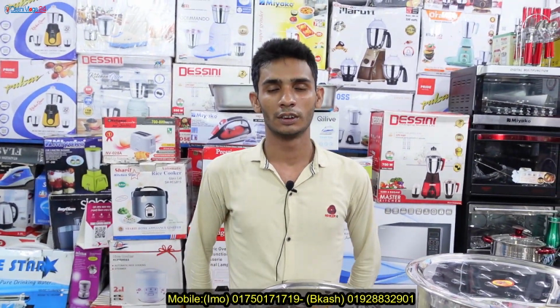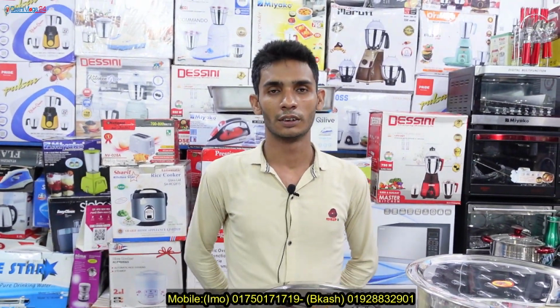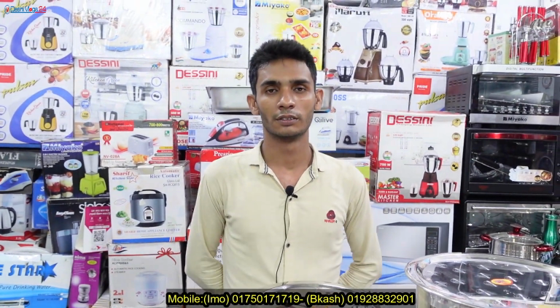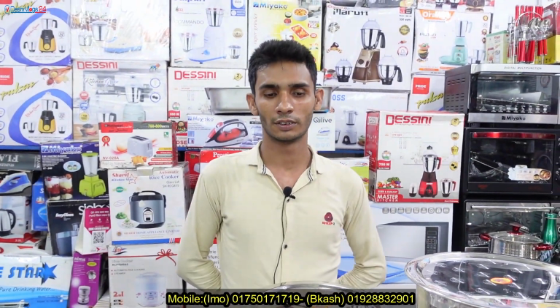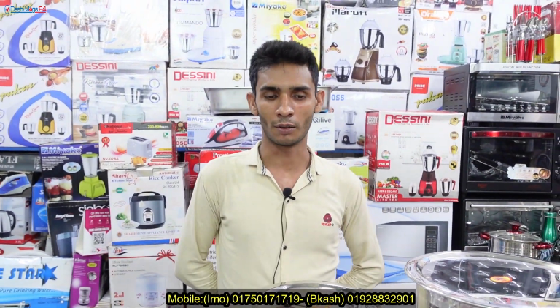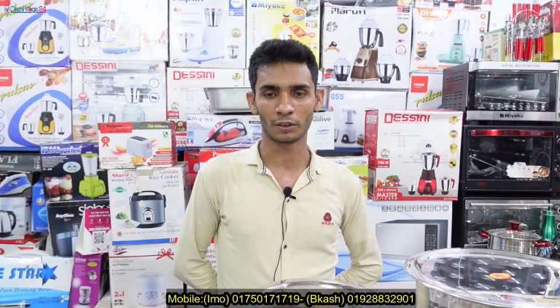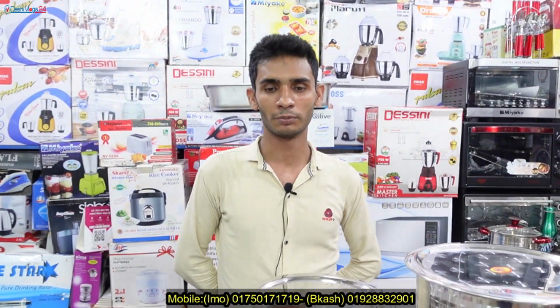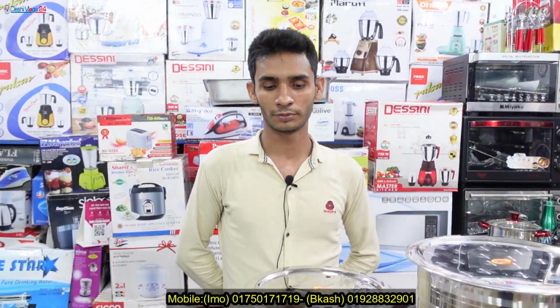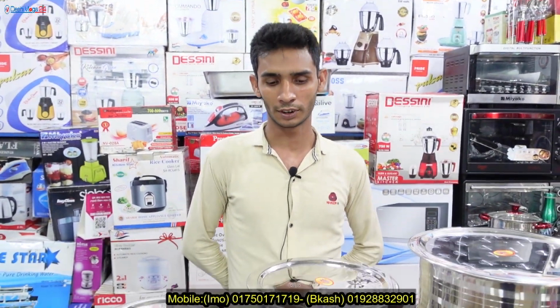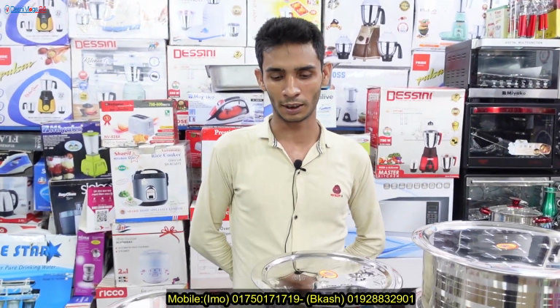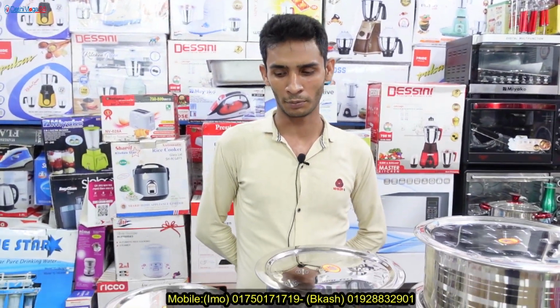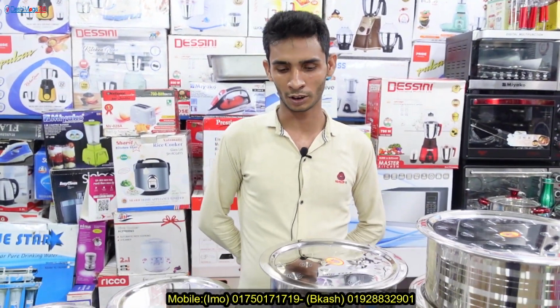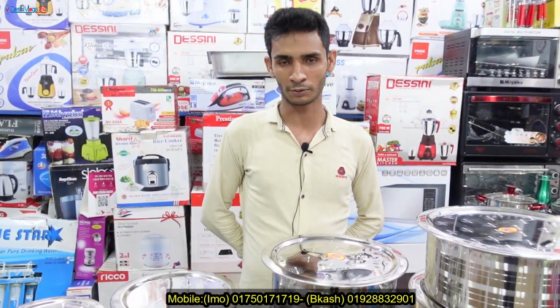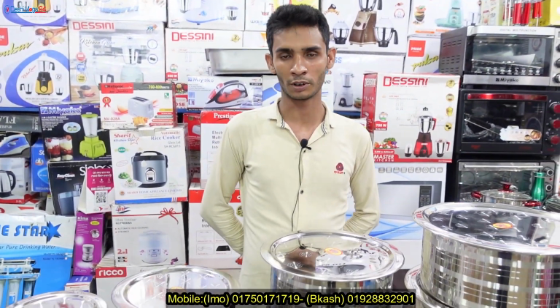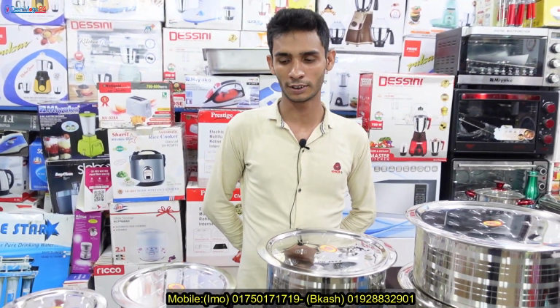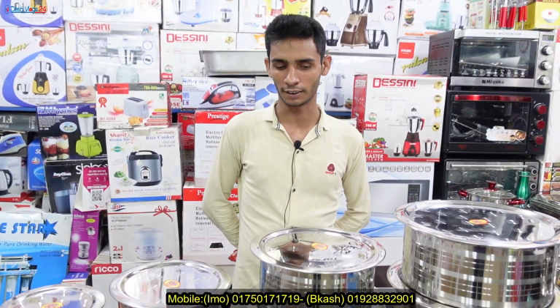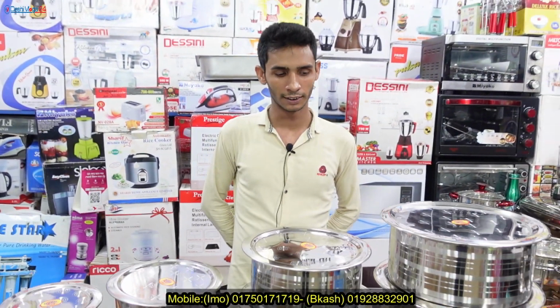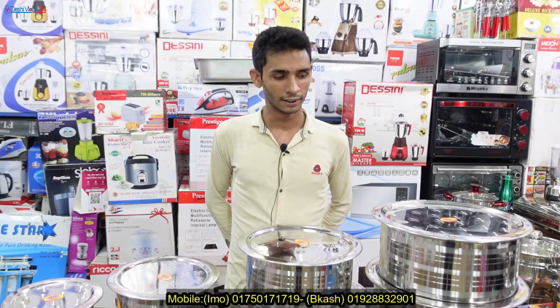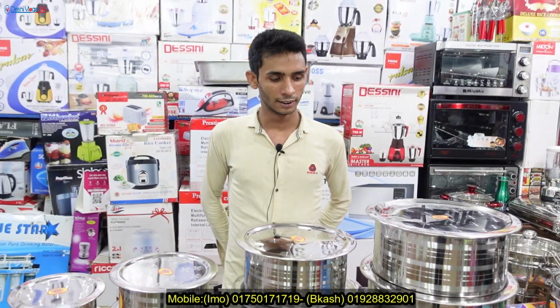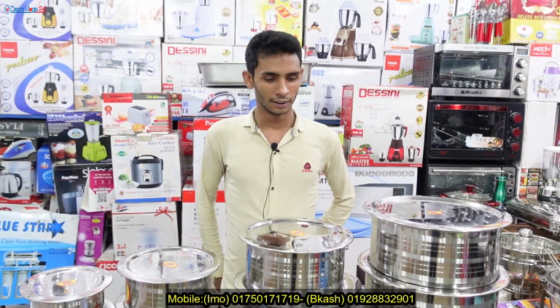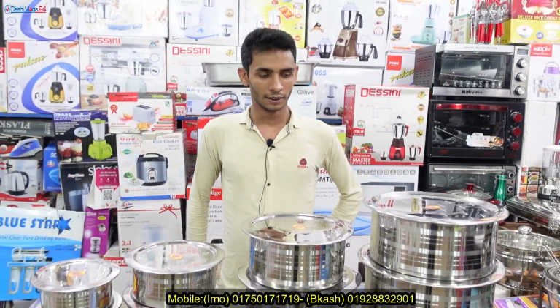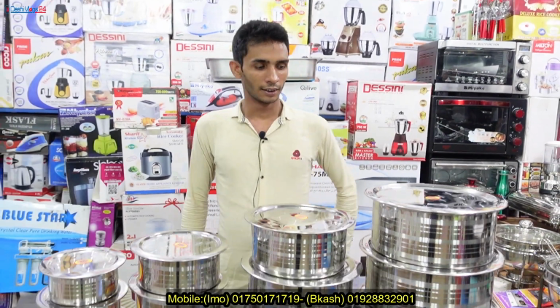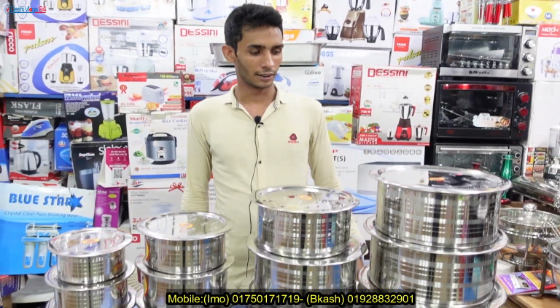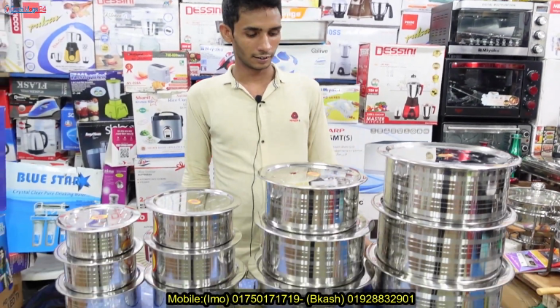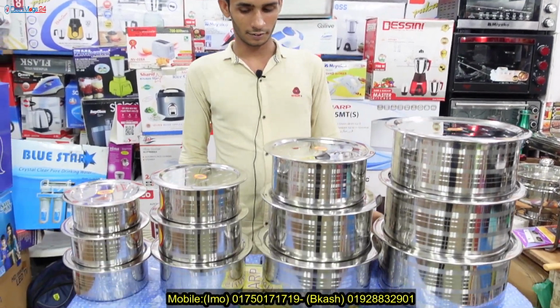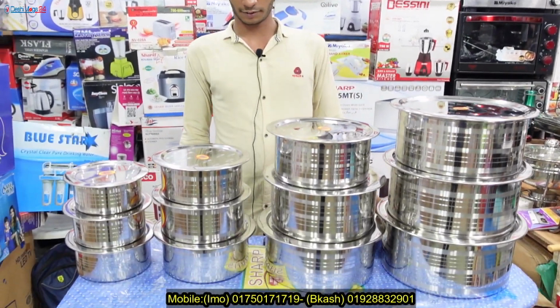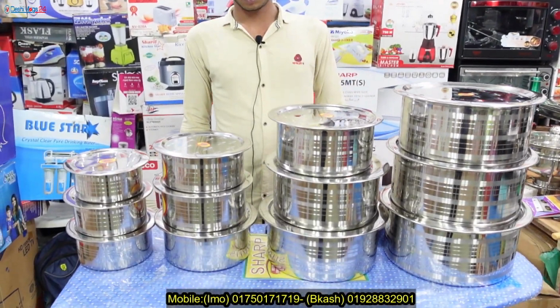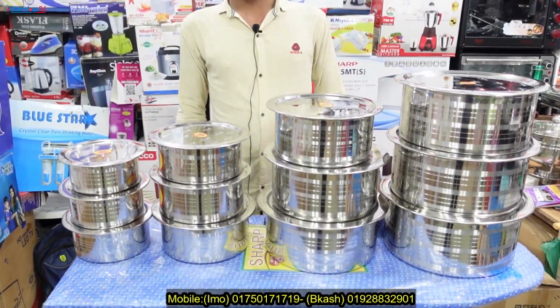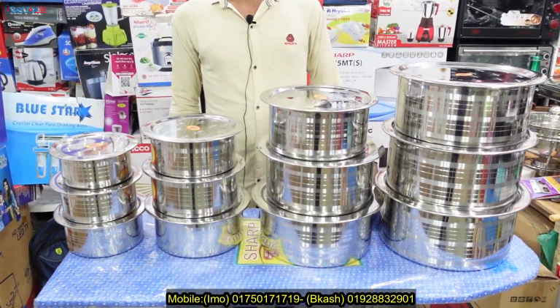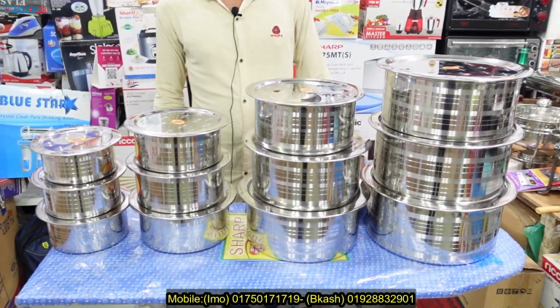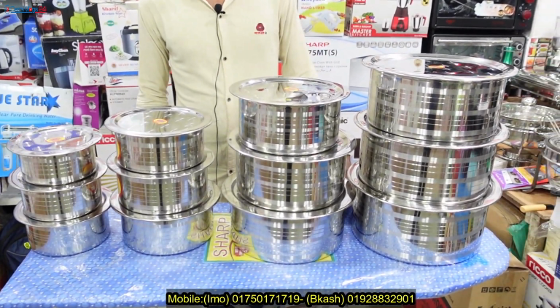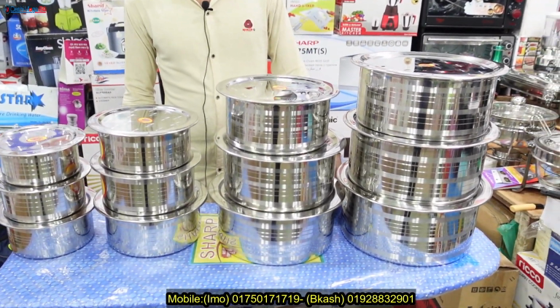Assalamualaikum, how are you? I am very happy. Thank you. How are you looking at the A Shop?